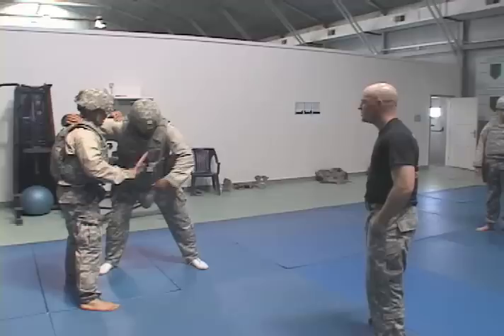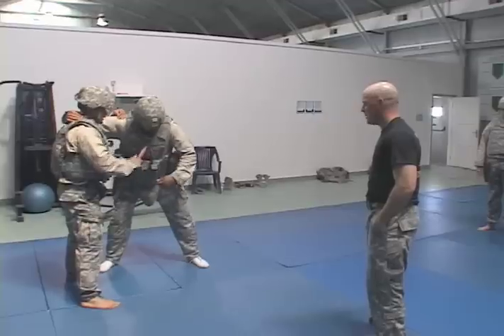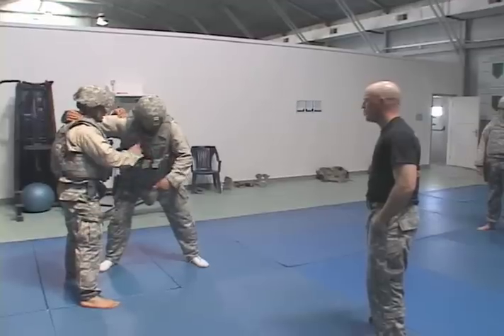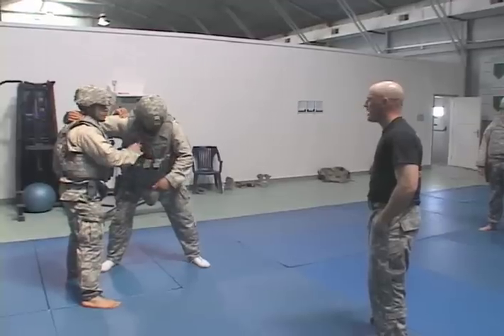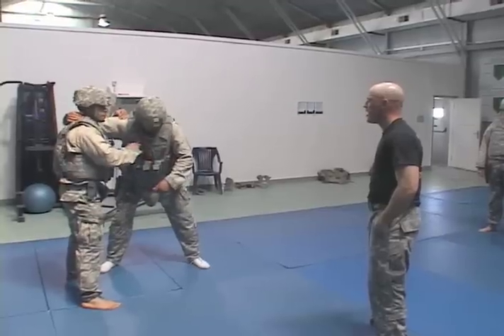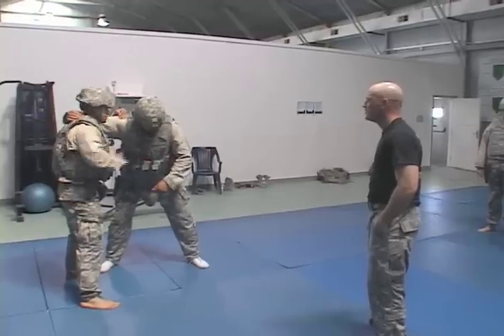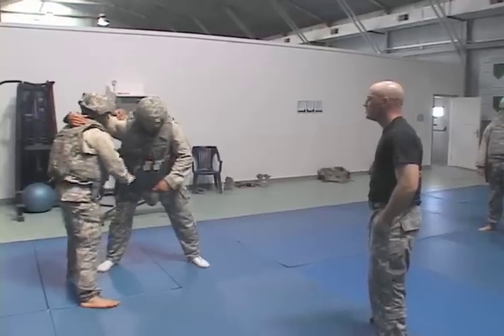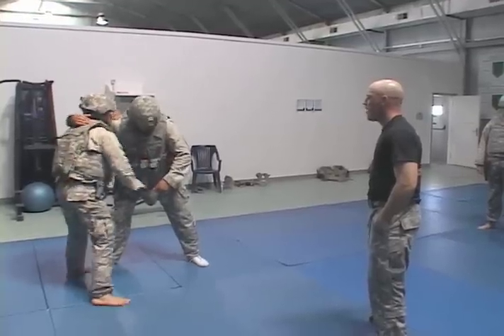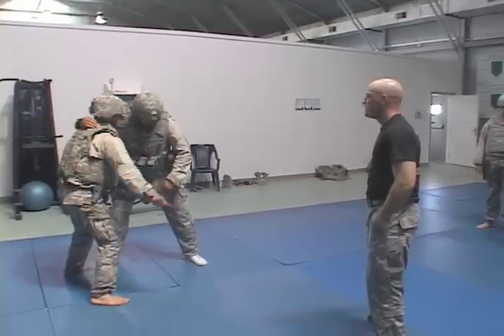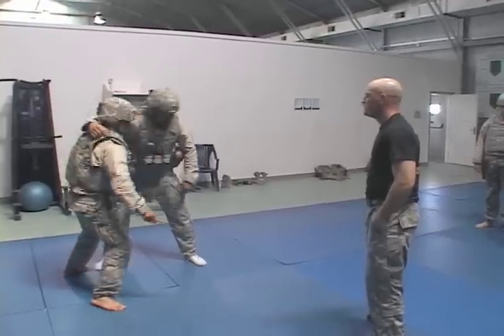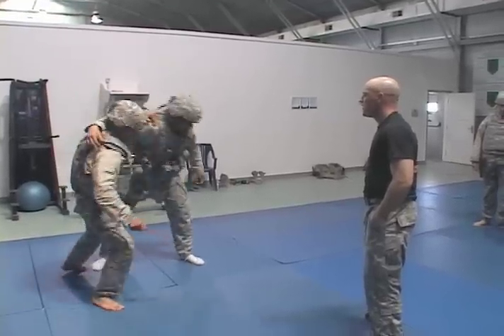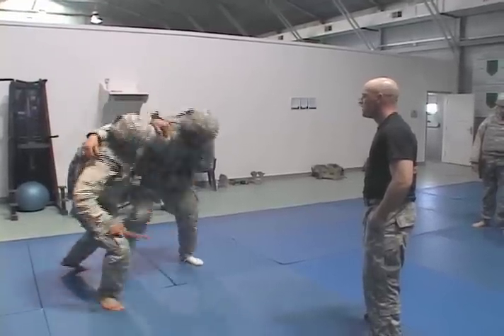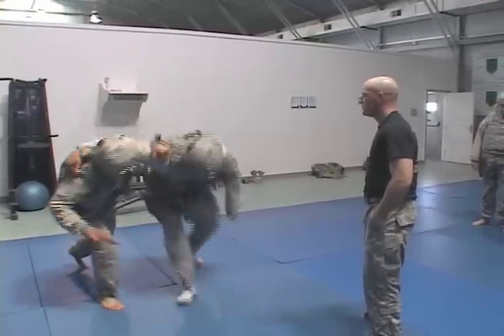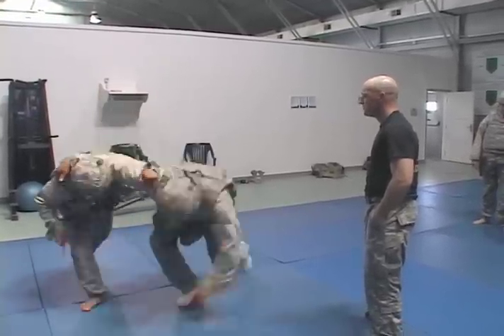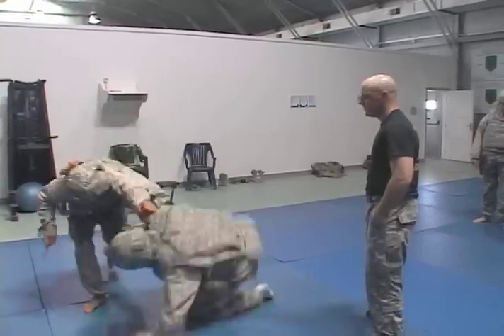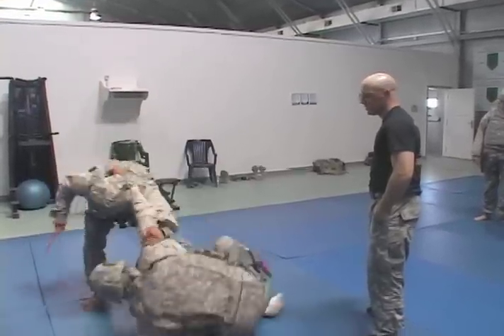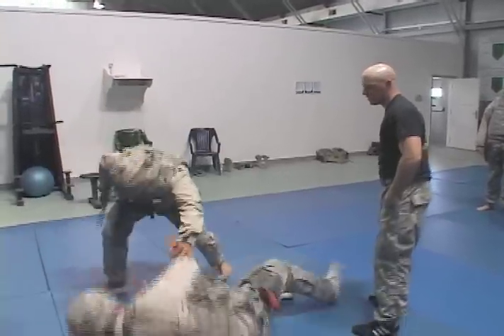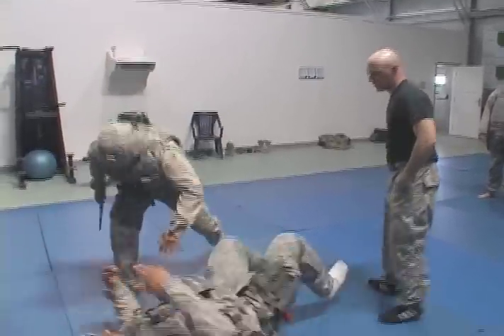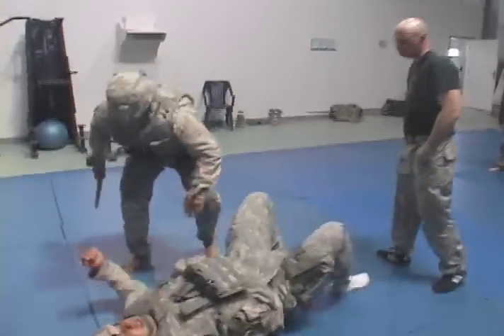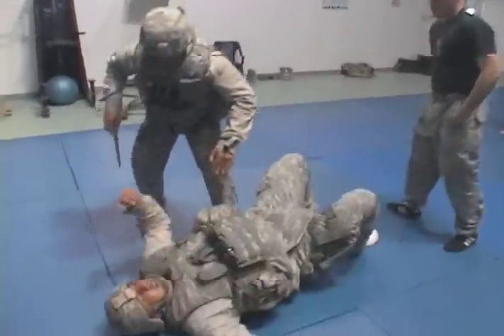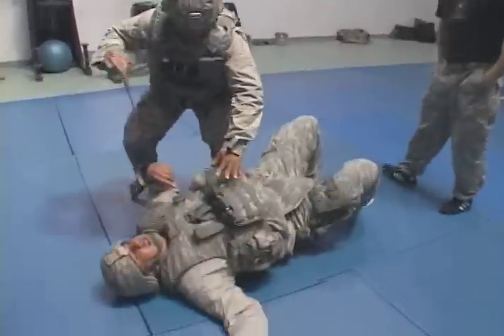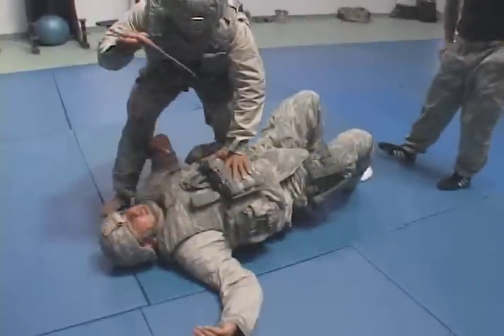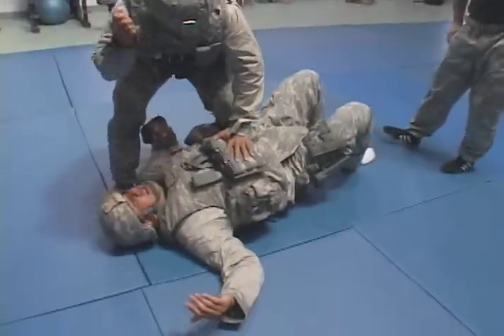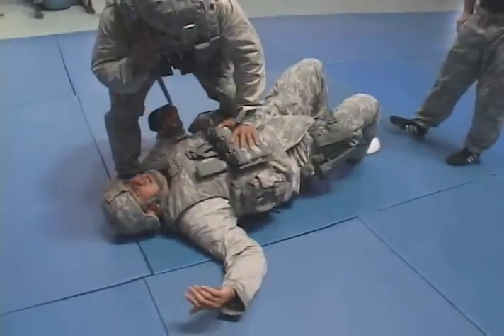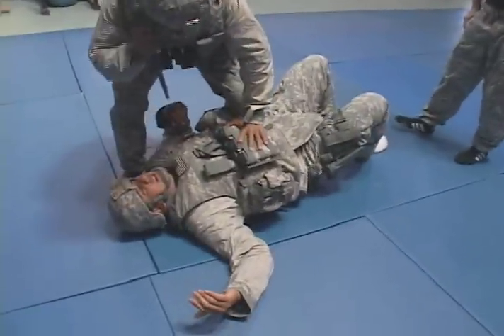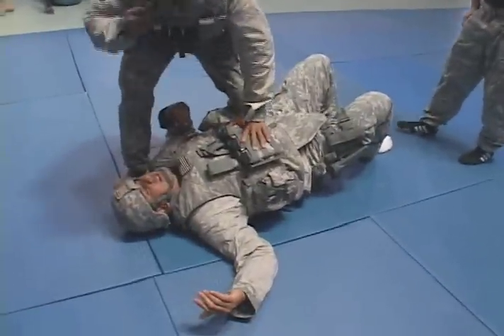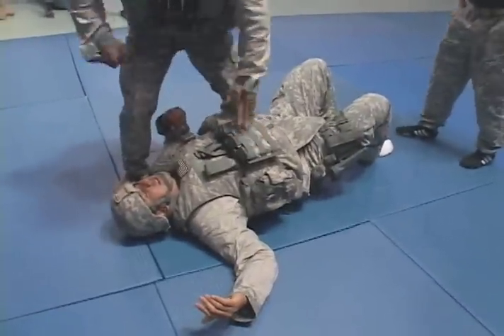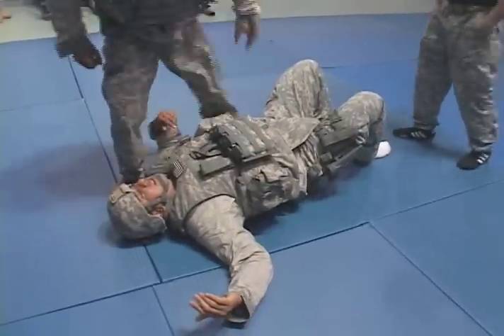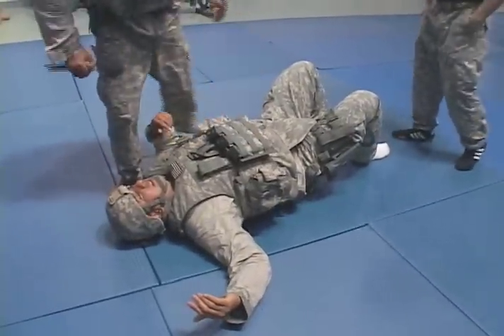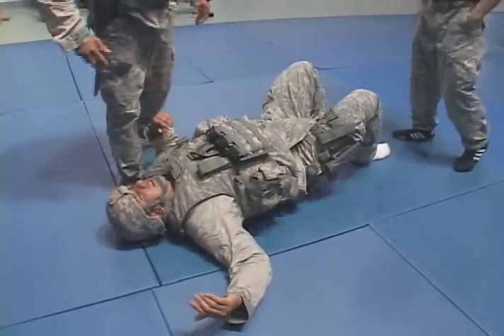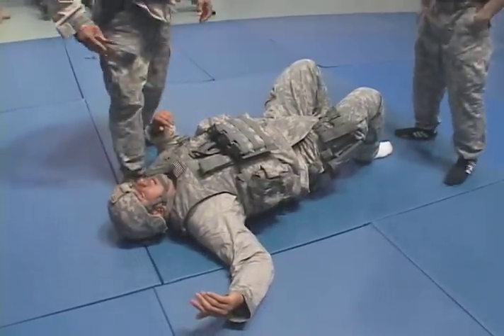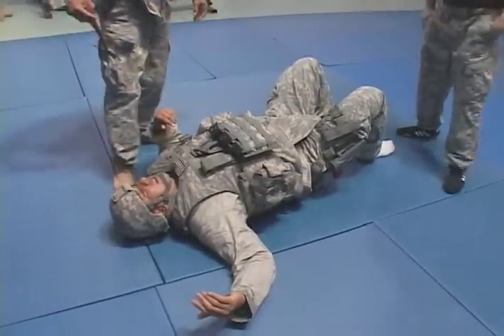The class practiced these techniques with rubber copies of the M-4 carbine, the M-9 pistol, and a basic knife.